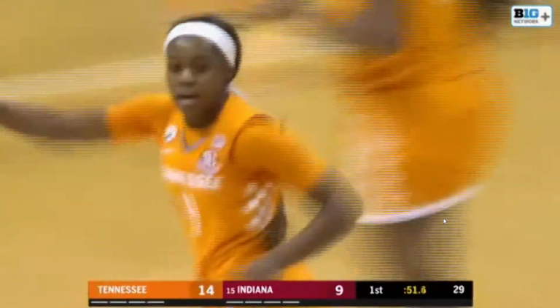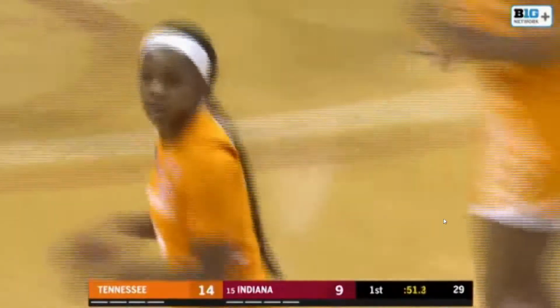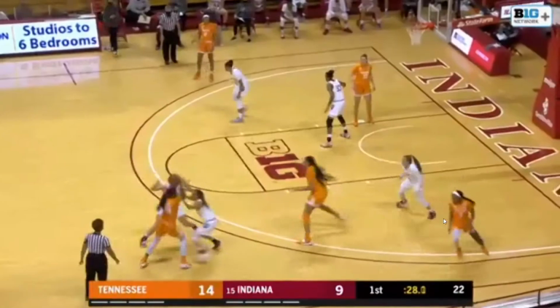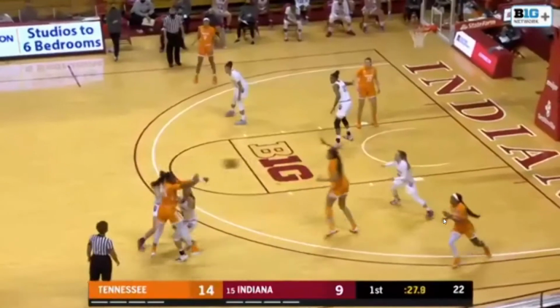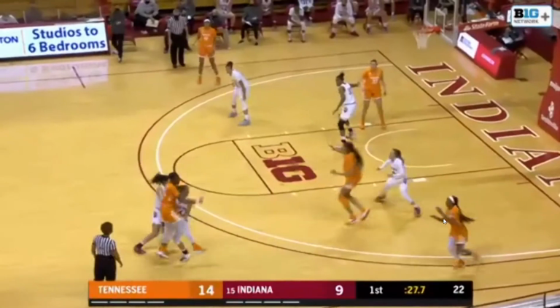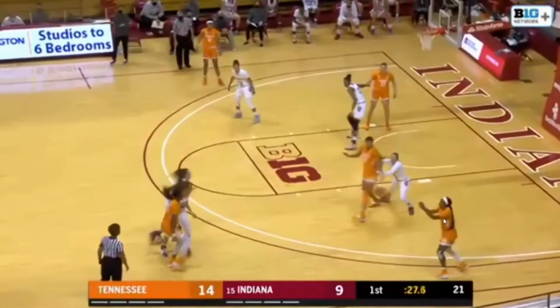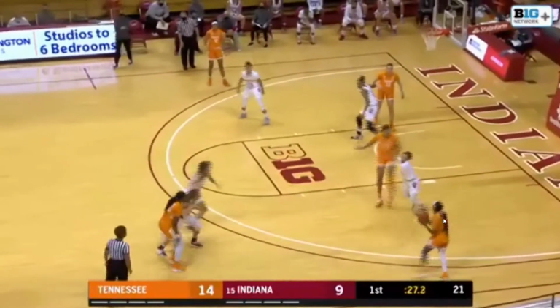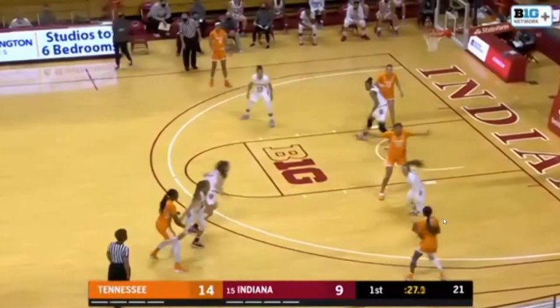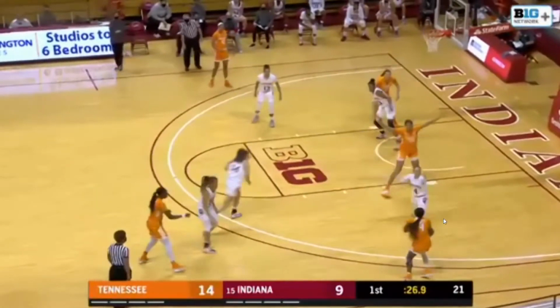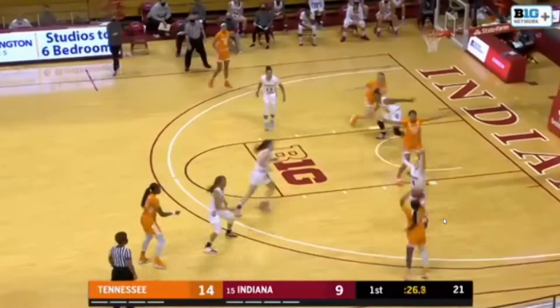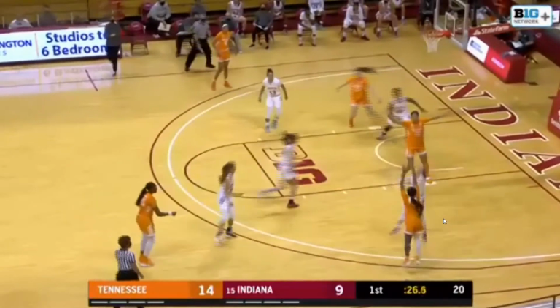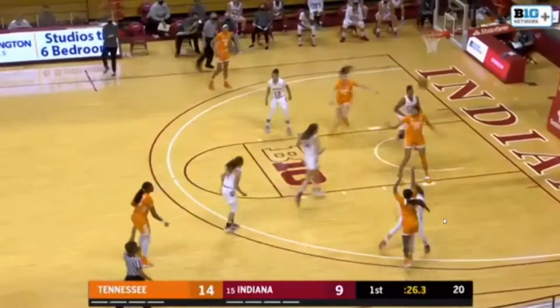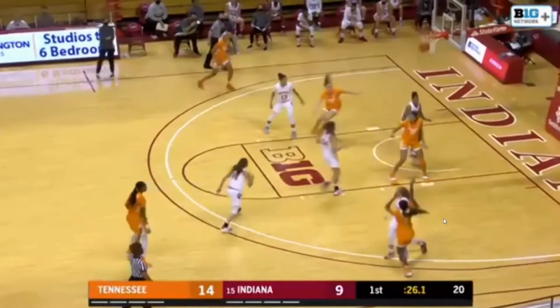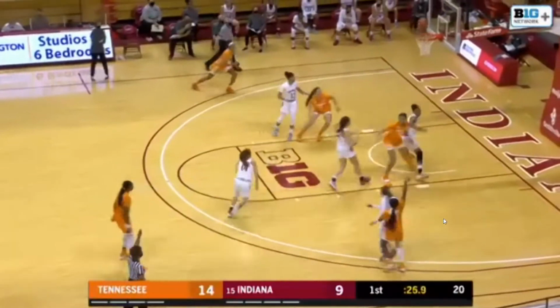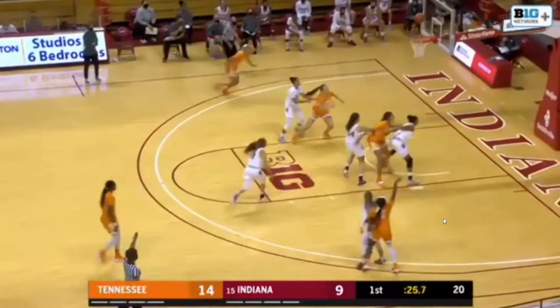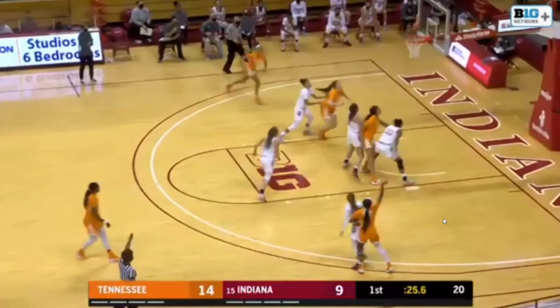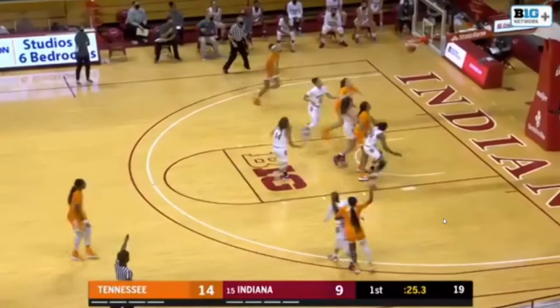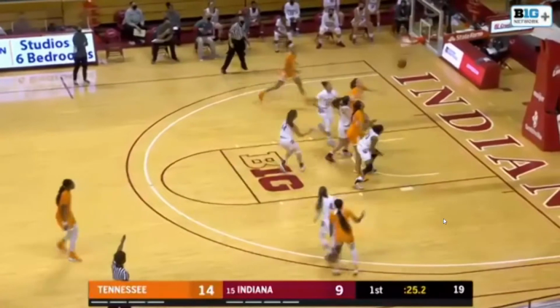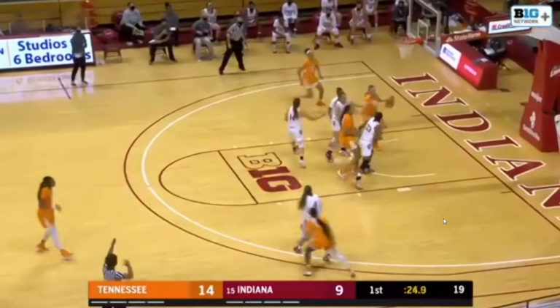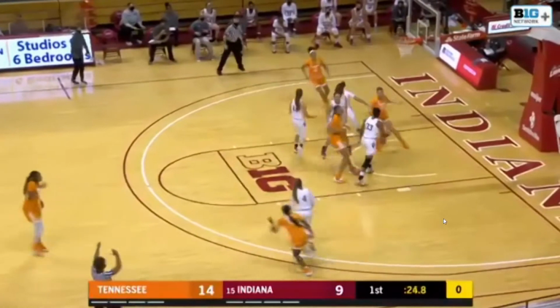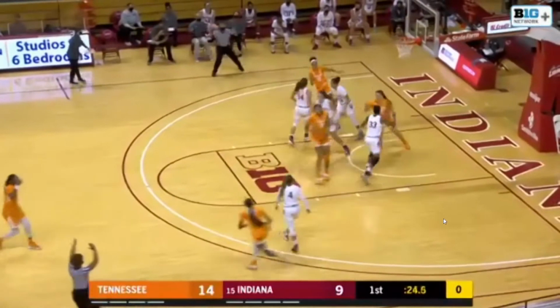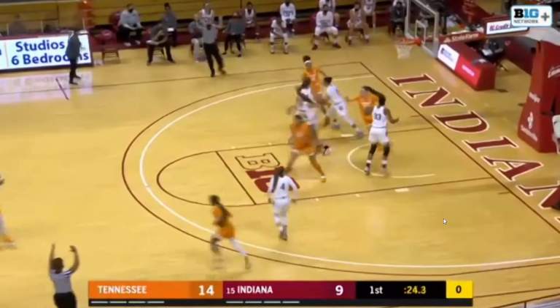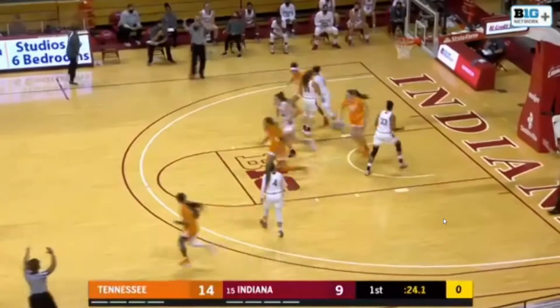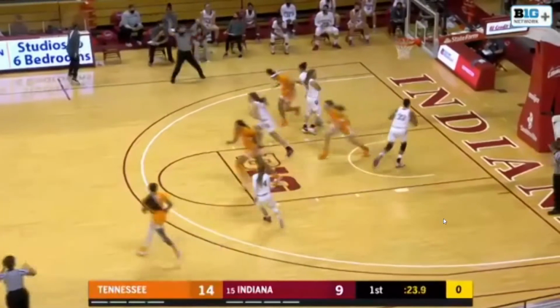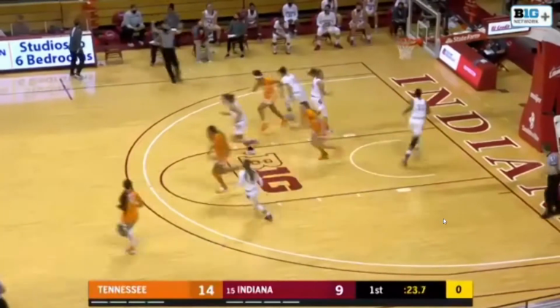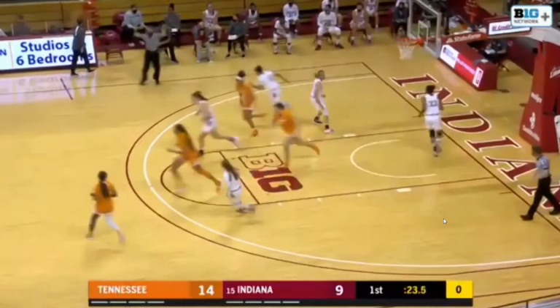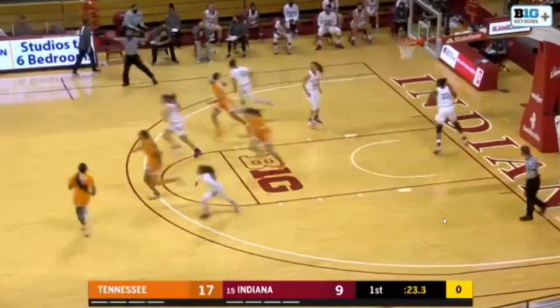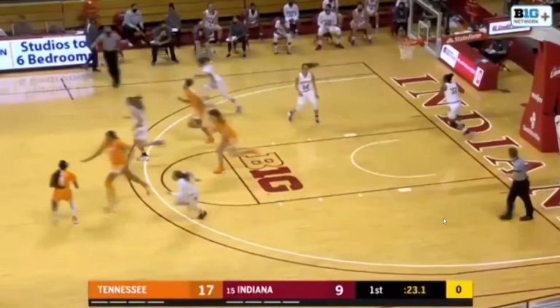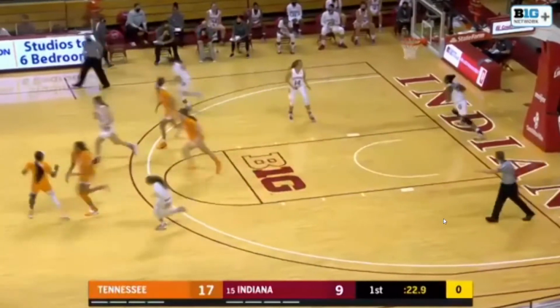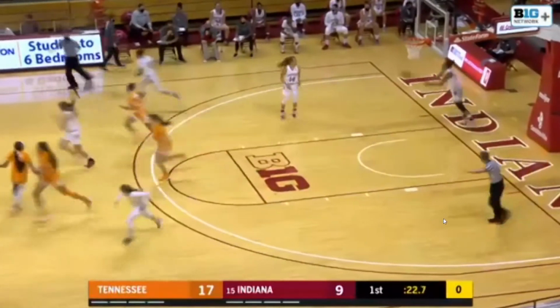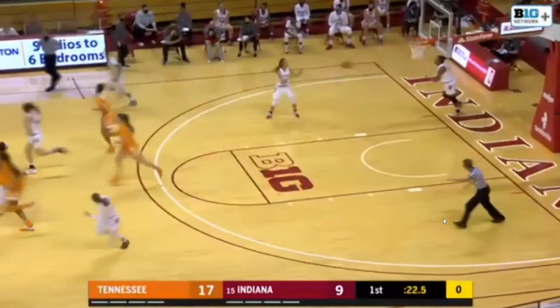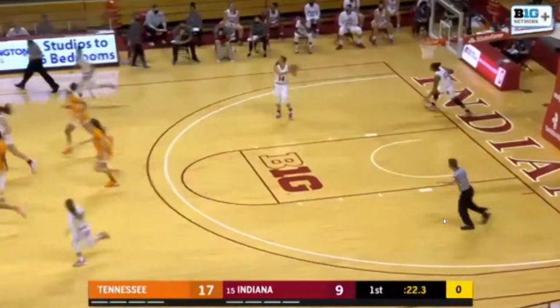Horston double-teamed on the dribble, back to Walker for a three-point shot. Good. Jordan Walker hits a long one.